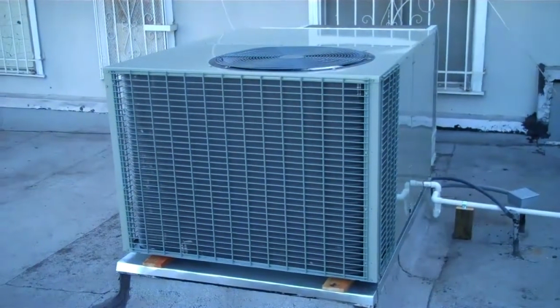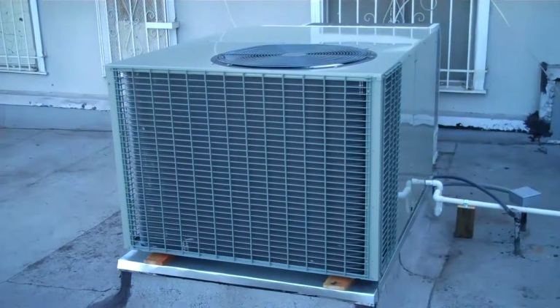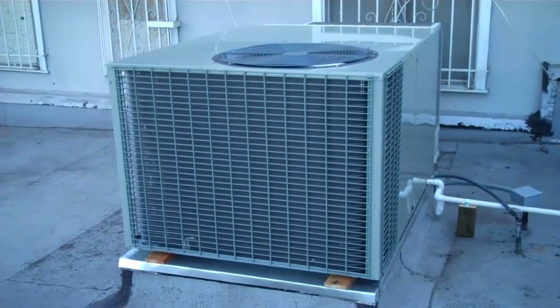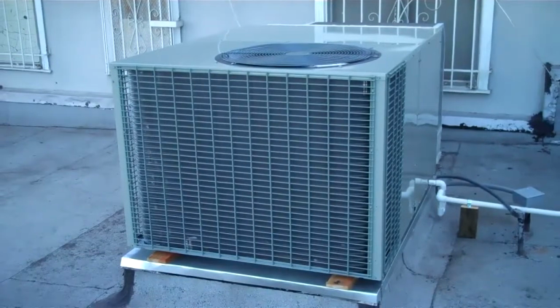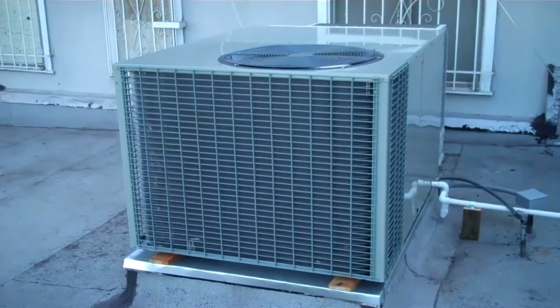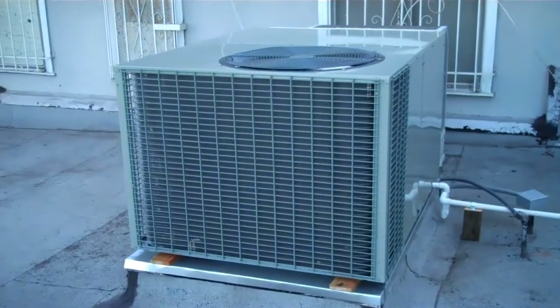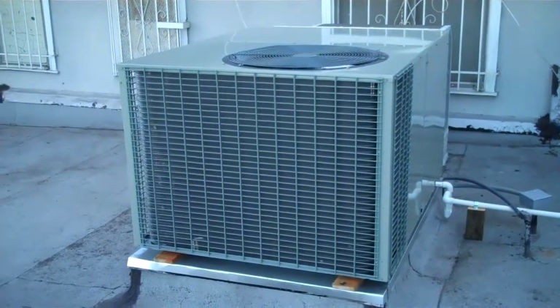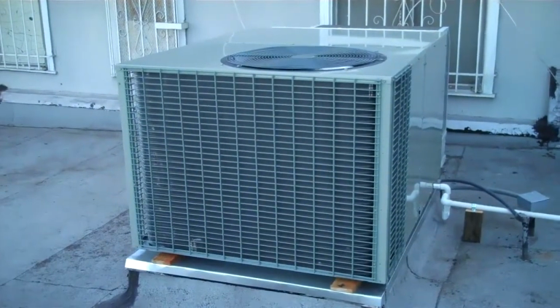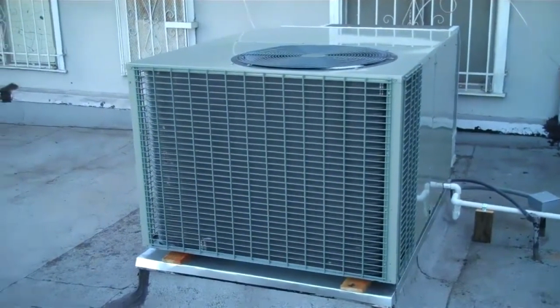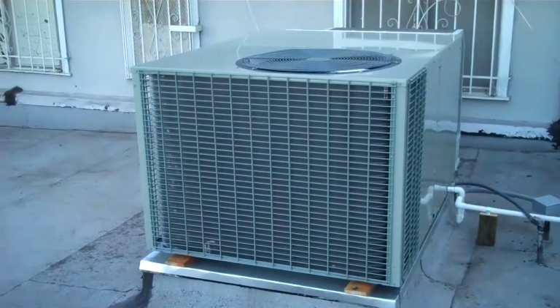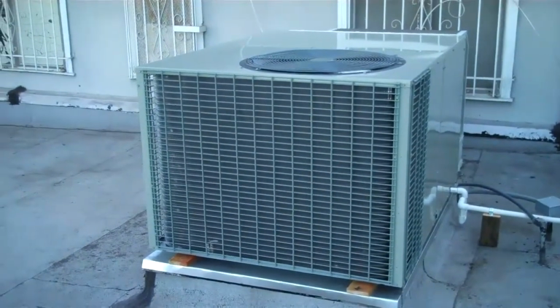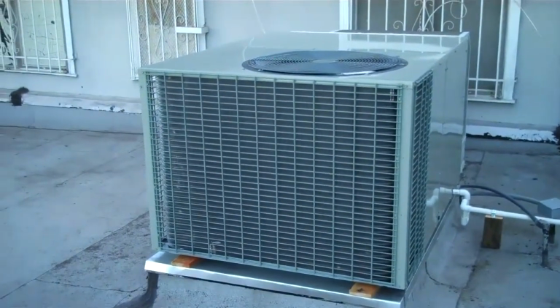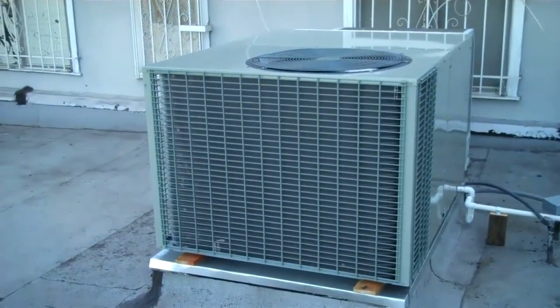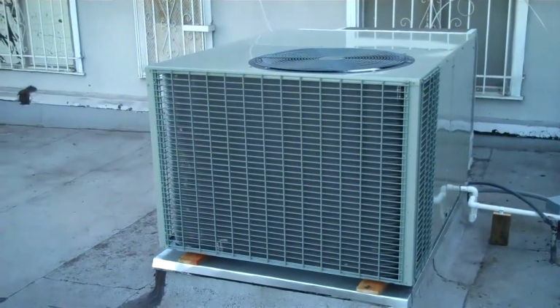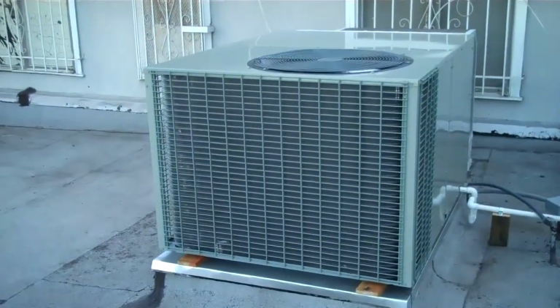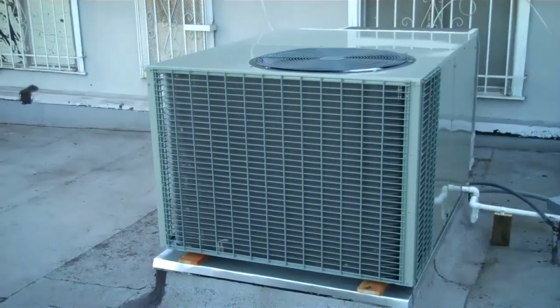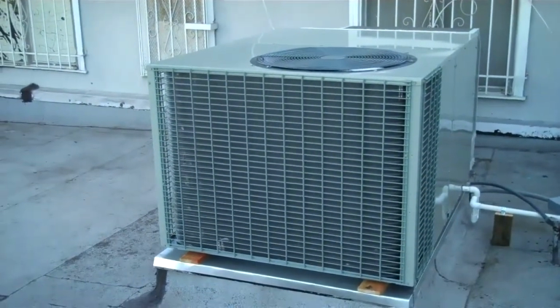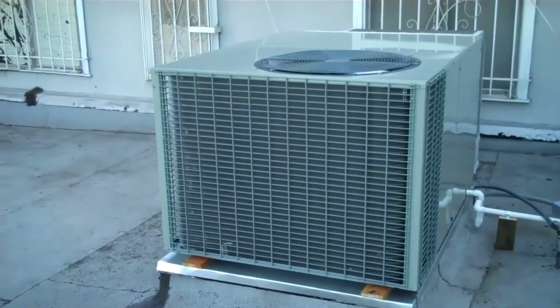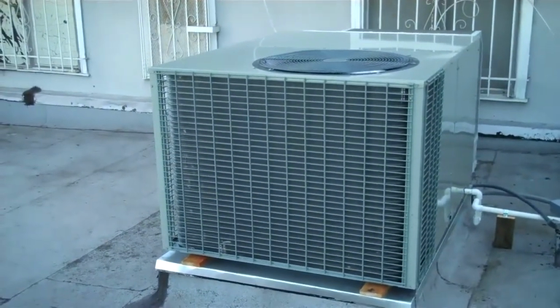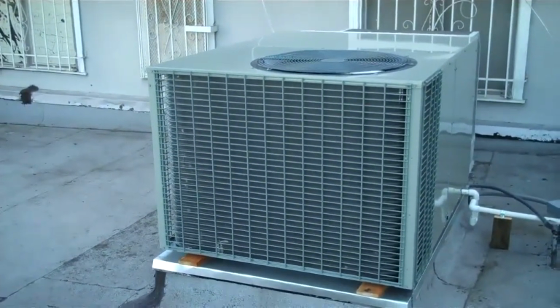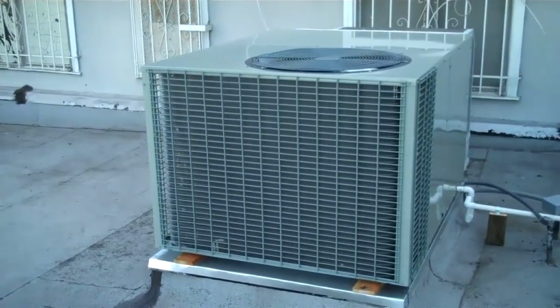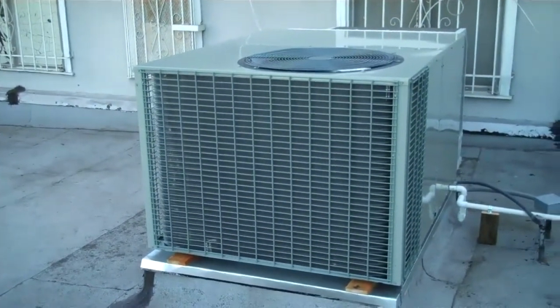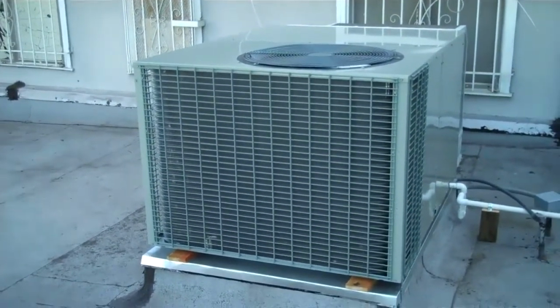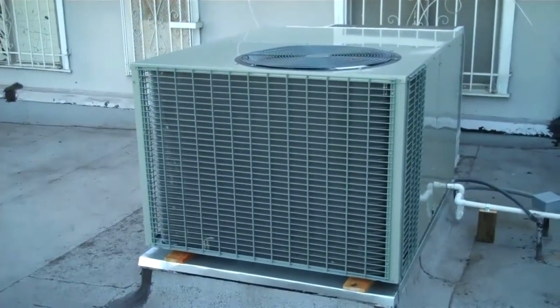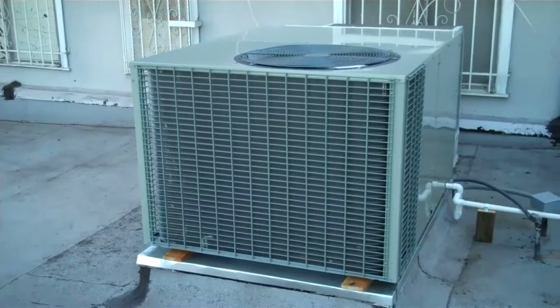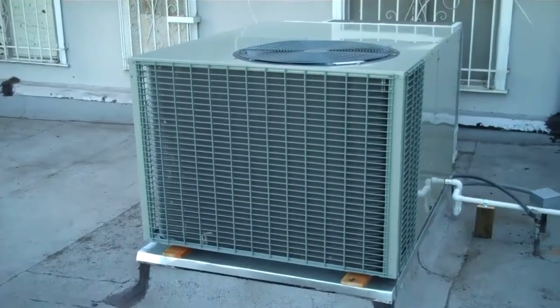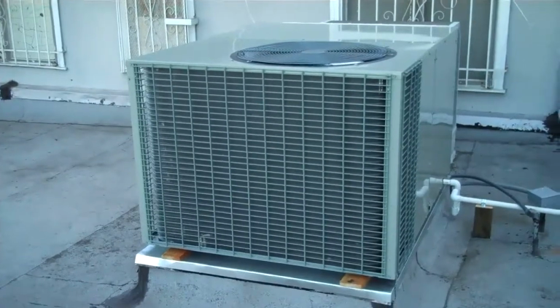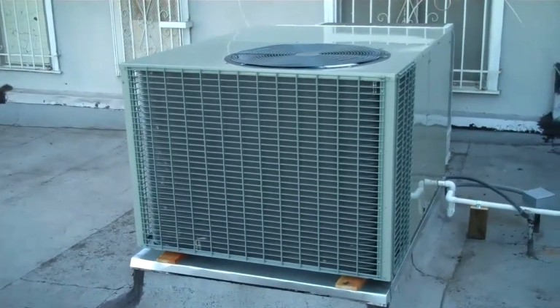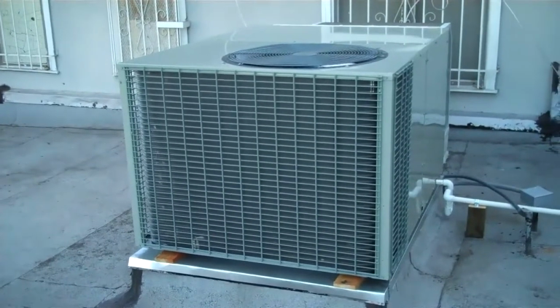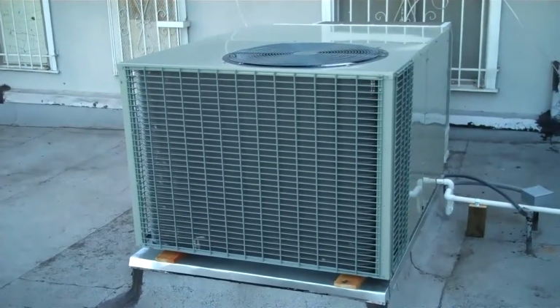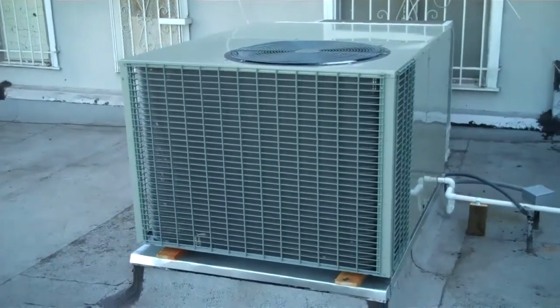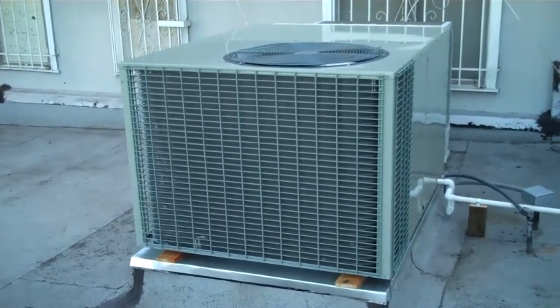Here we are with the American Standard 5-ton package heat pump, over and under, running.